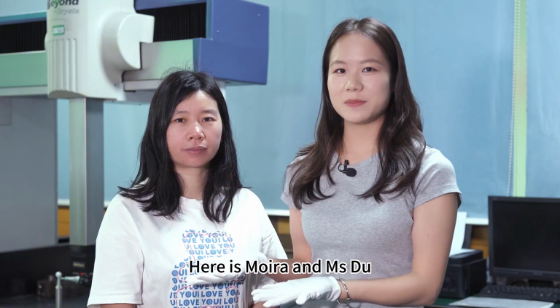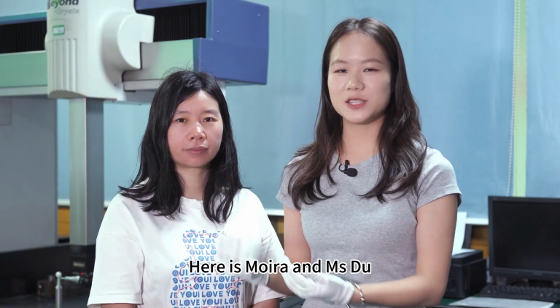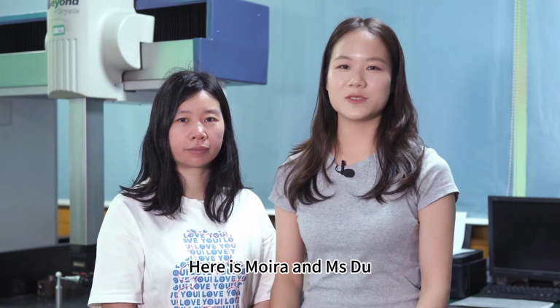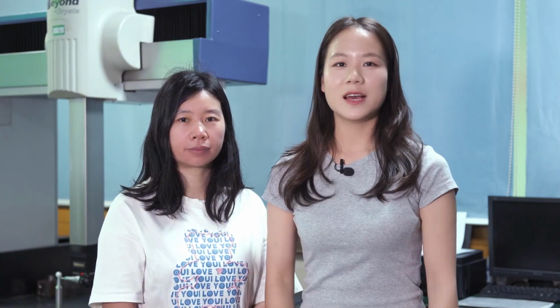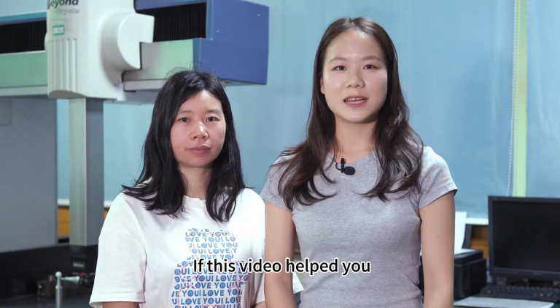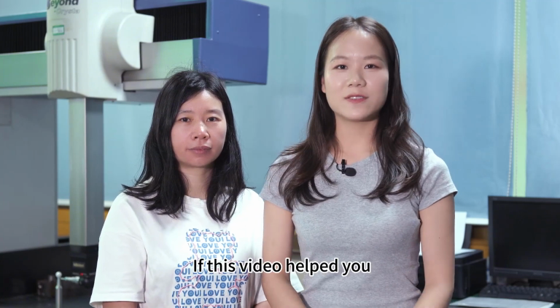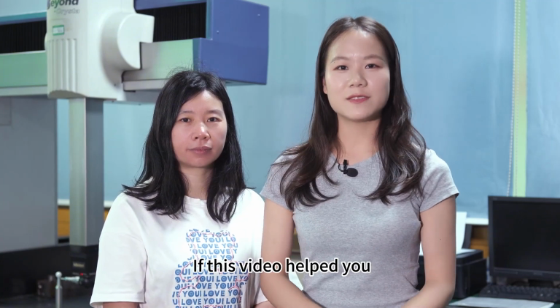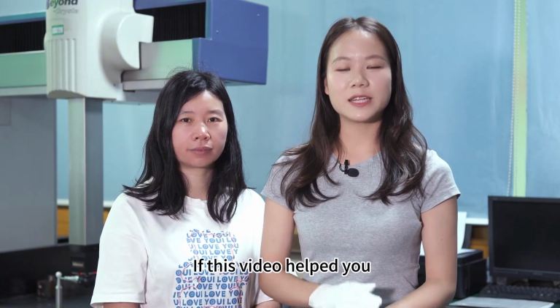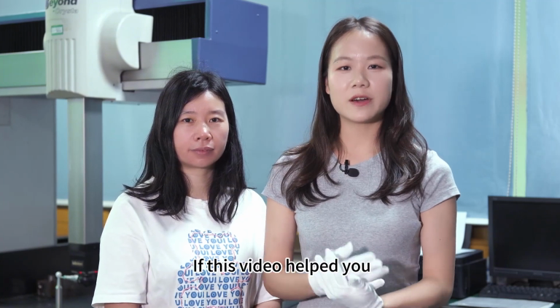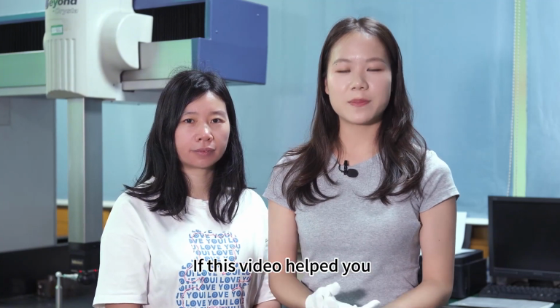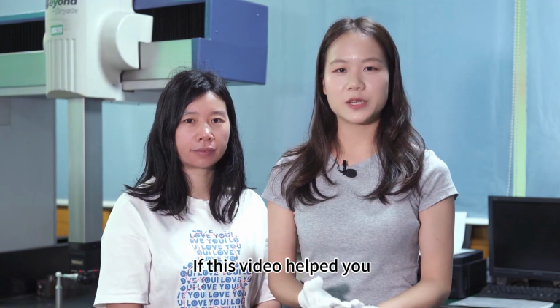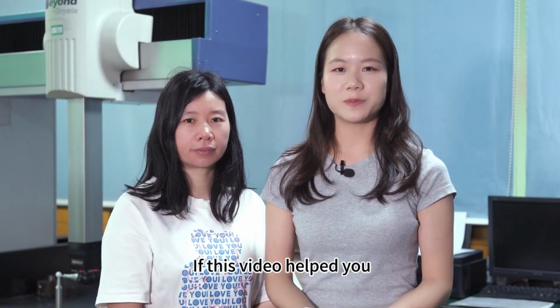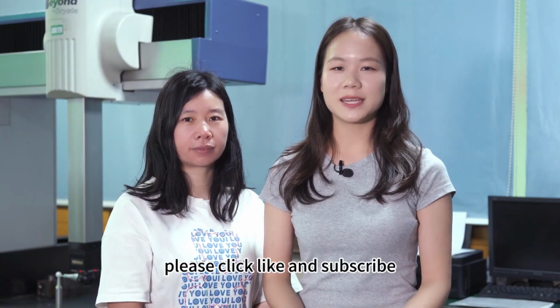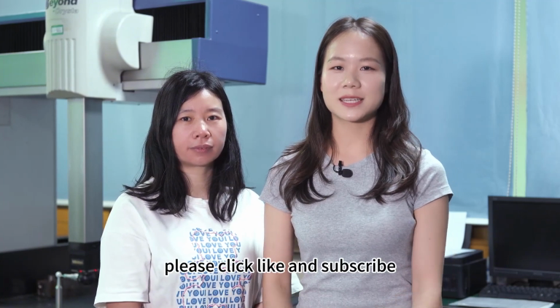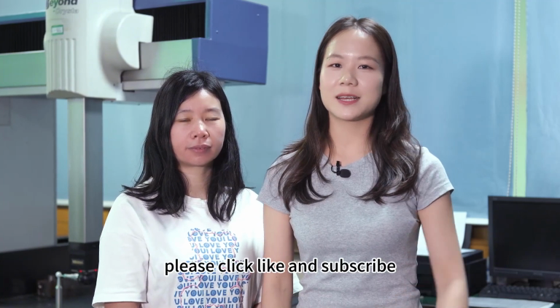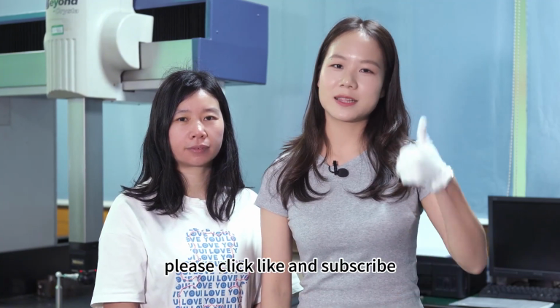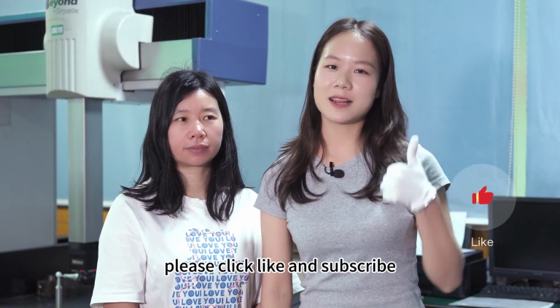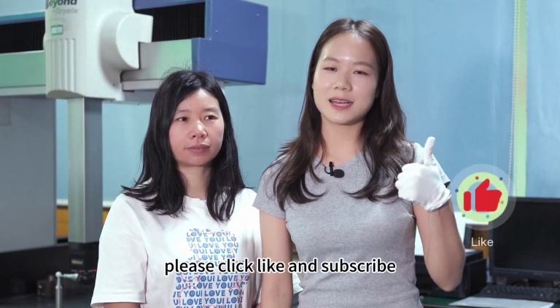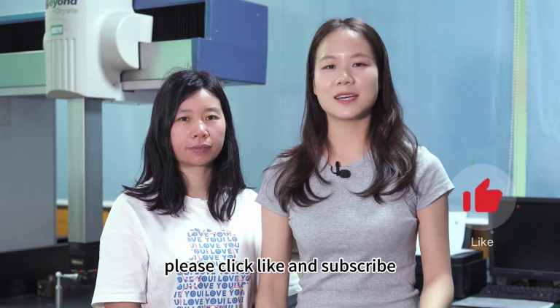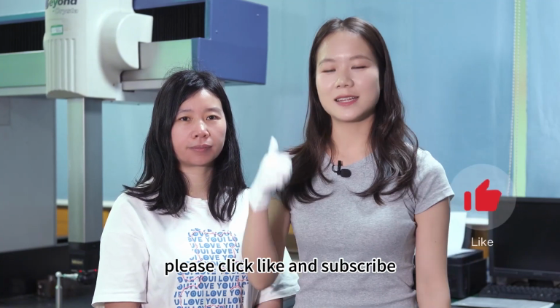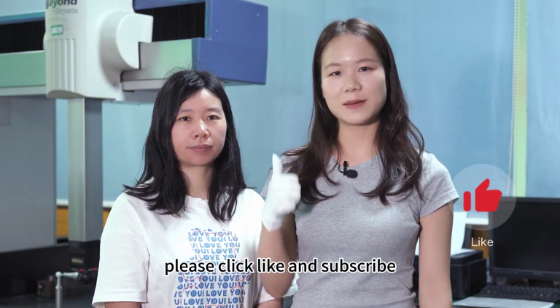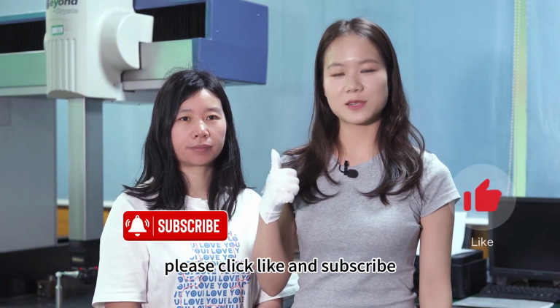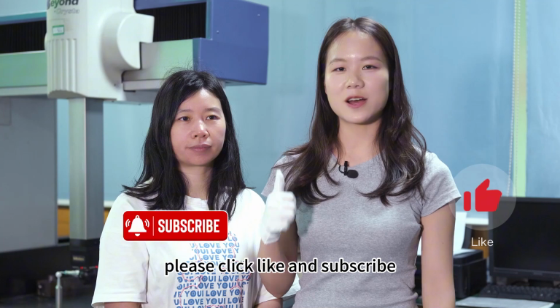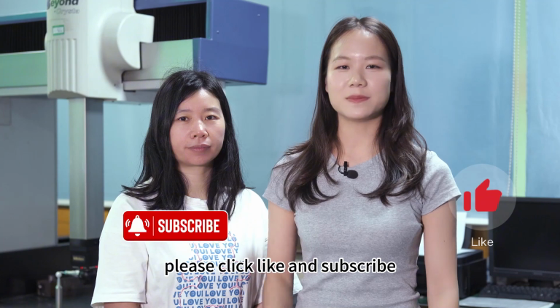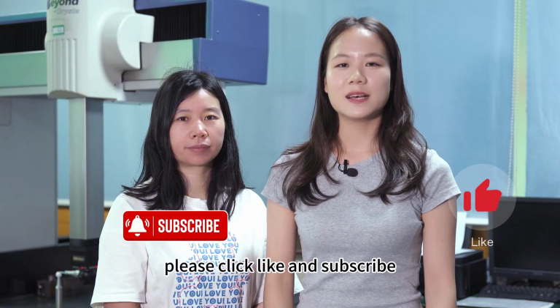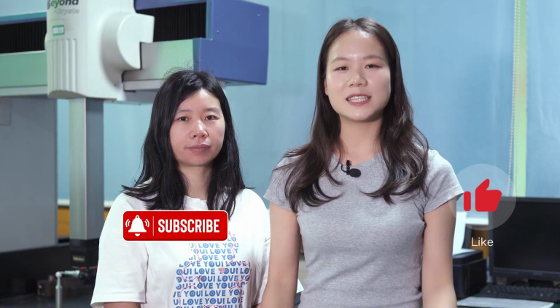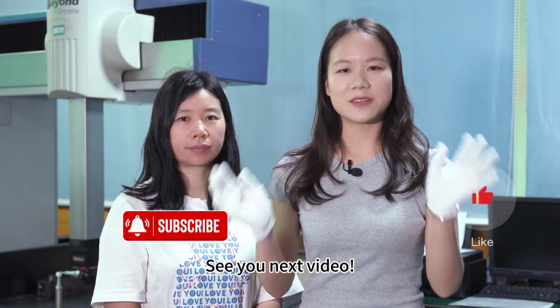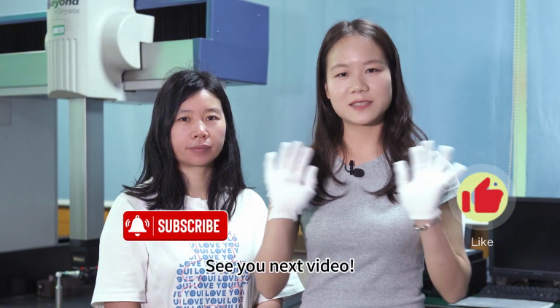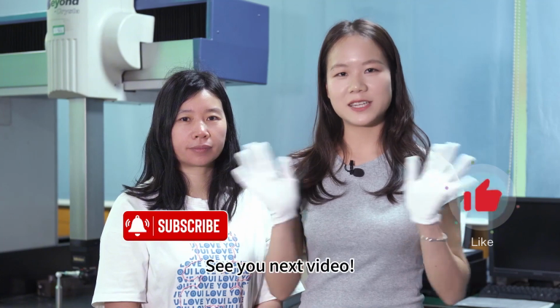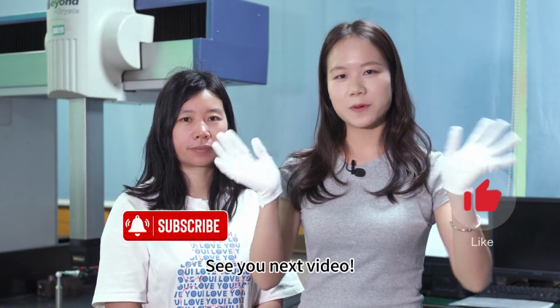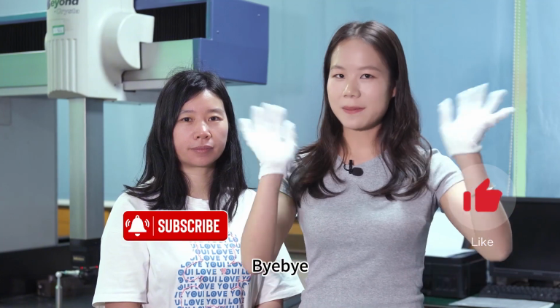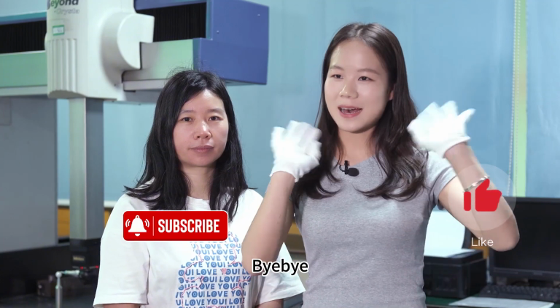Here is Moira and Miss Zhu. If this video helped you, please click the like and subscribe. See you next video. Bye-bye.